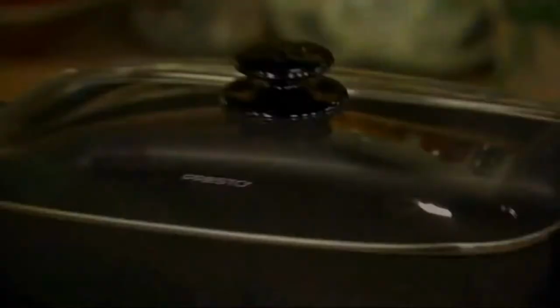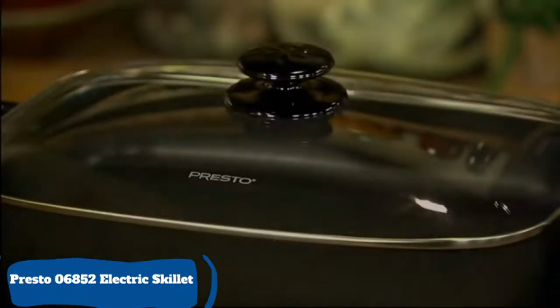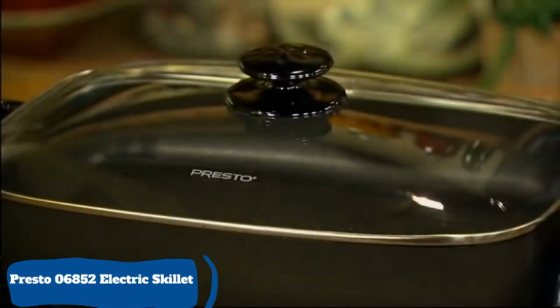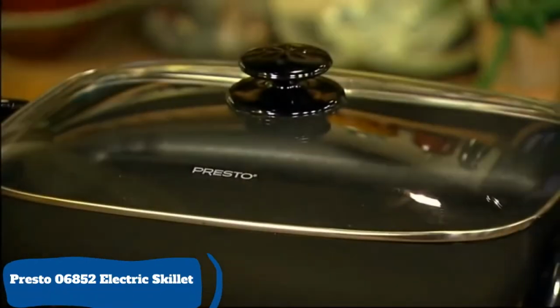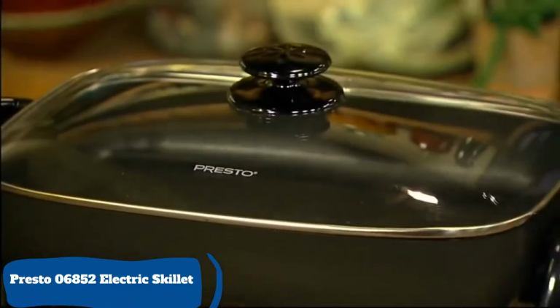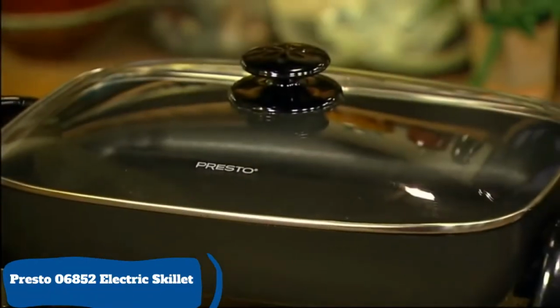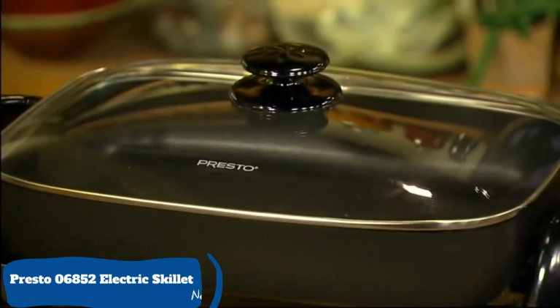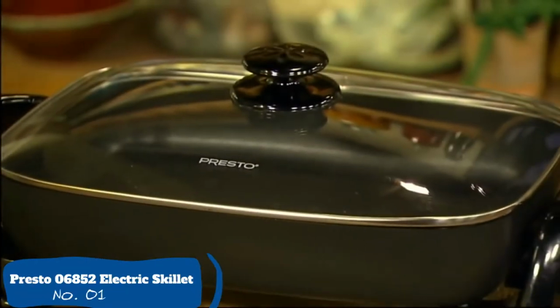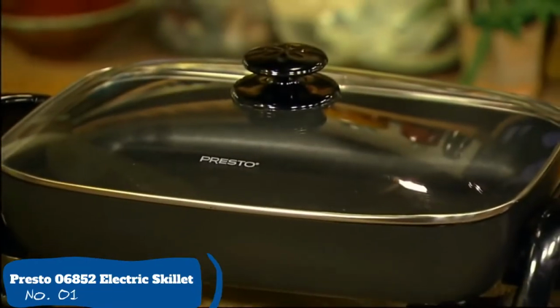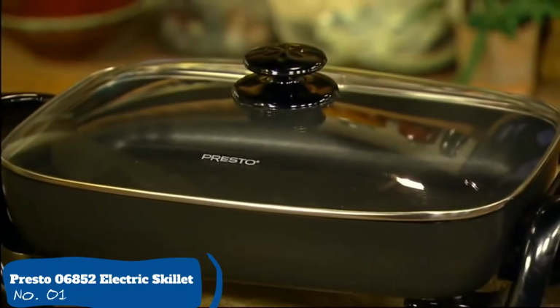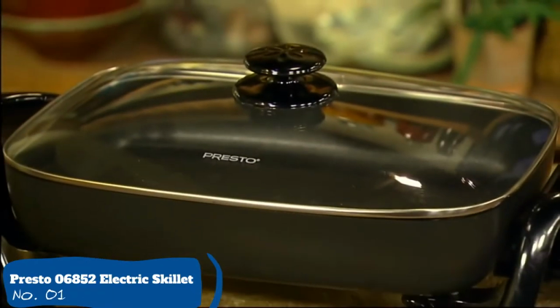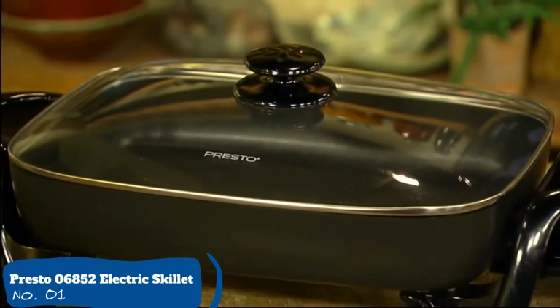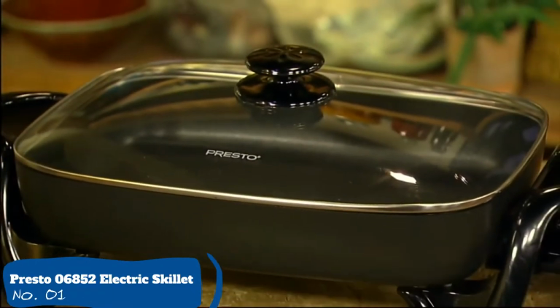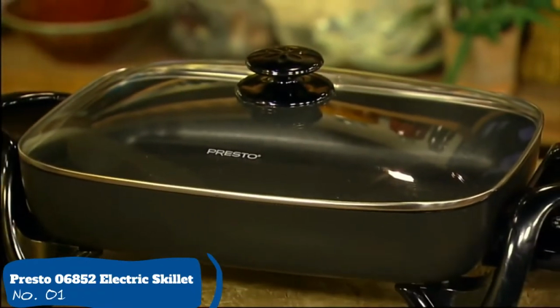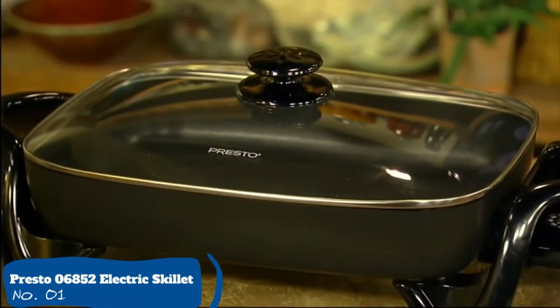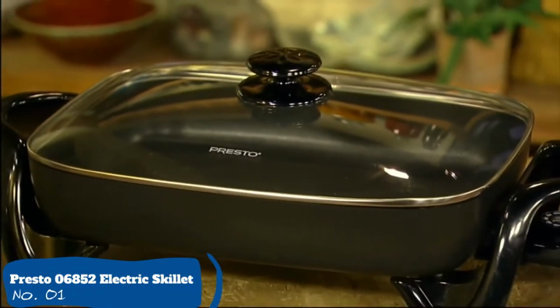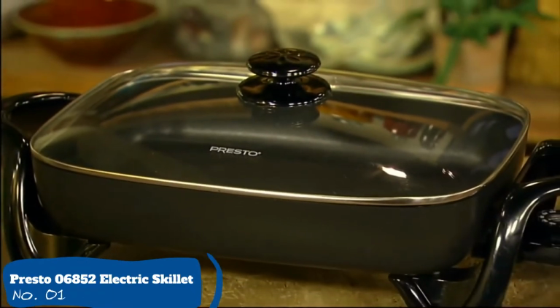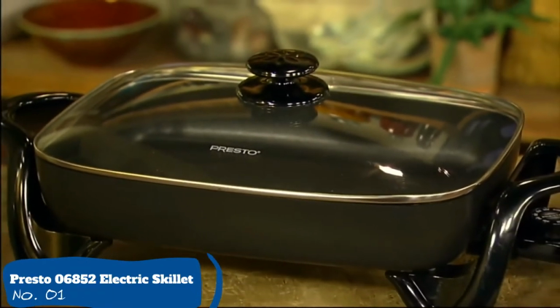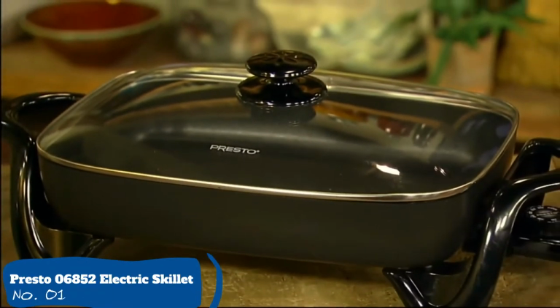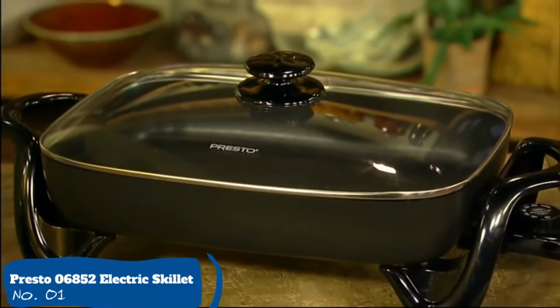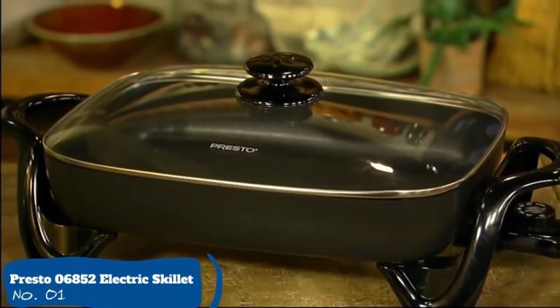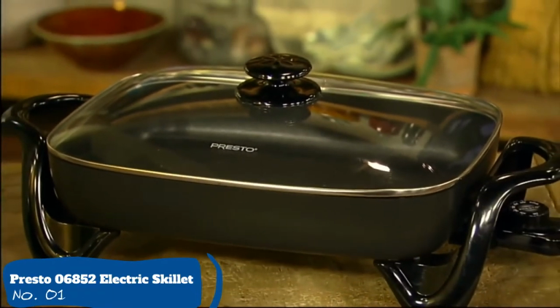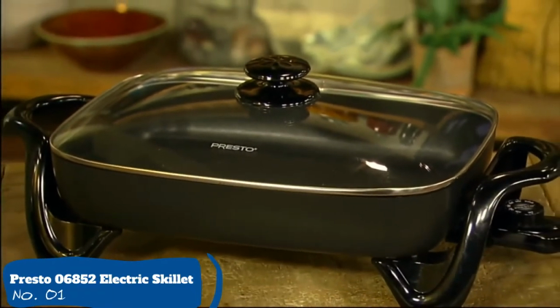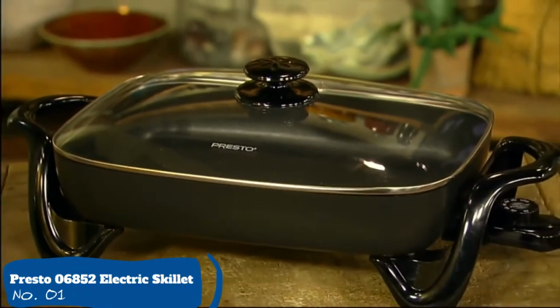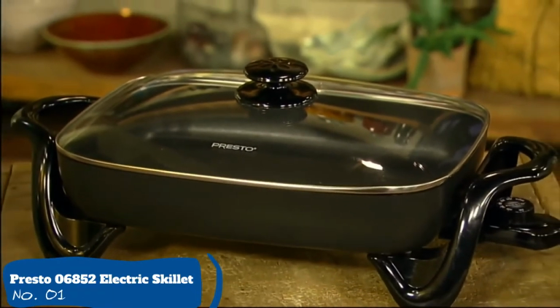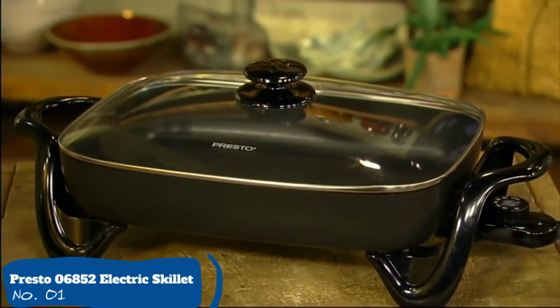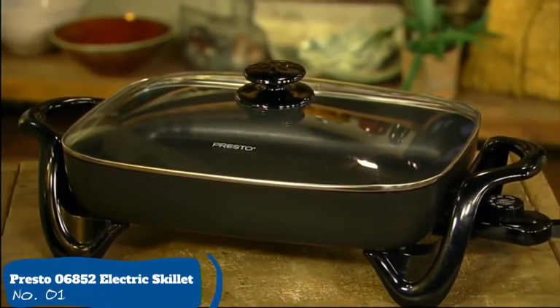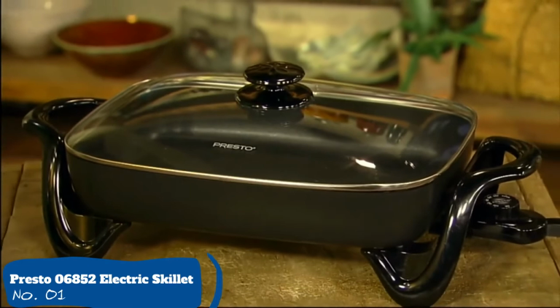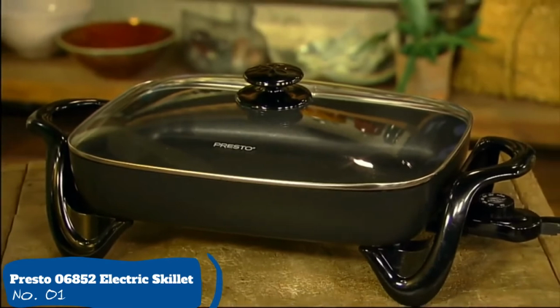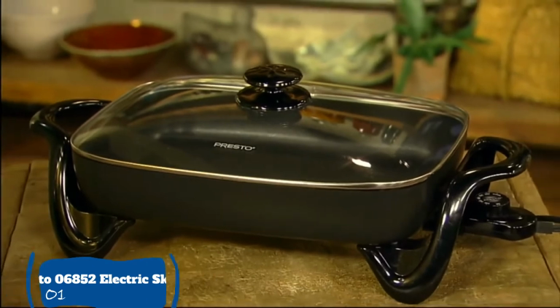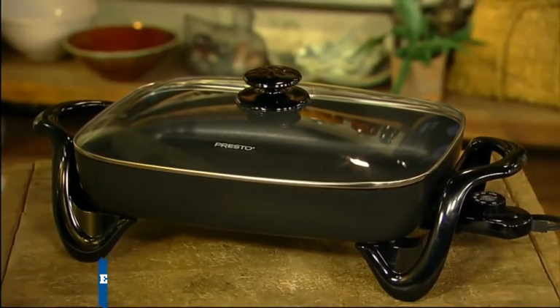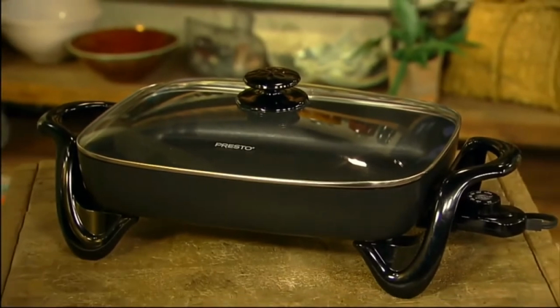Fry, stew, bake, and make casseroles in the Prosto Electric Skillet with Glass Cover.